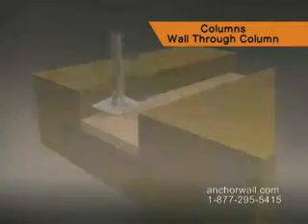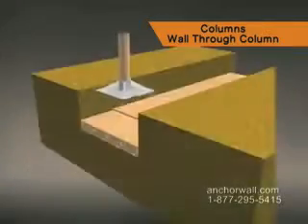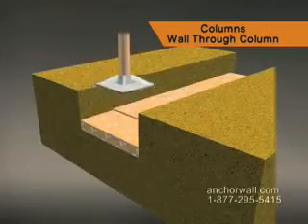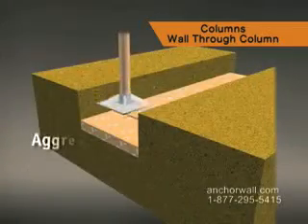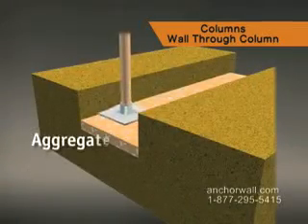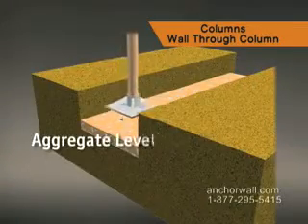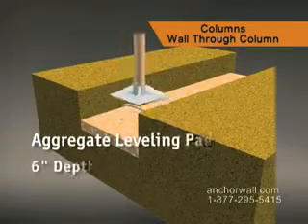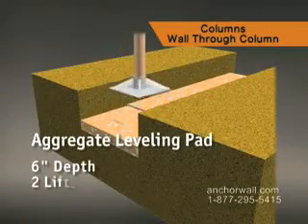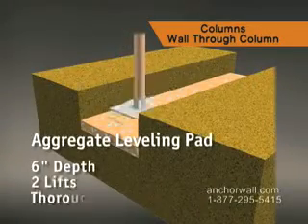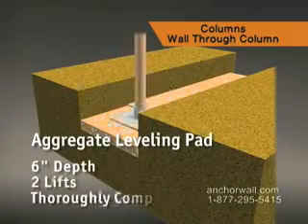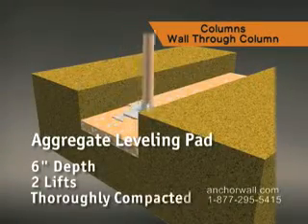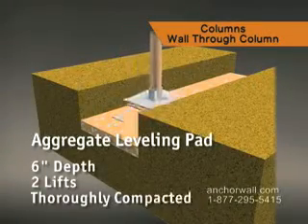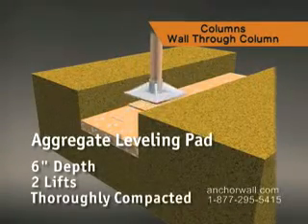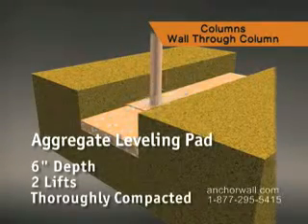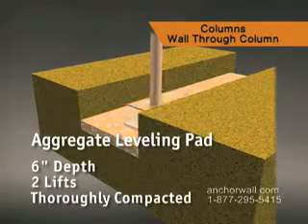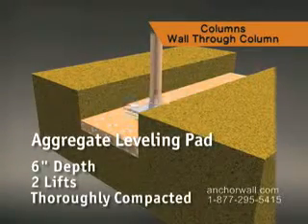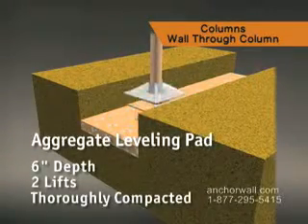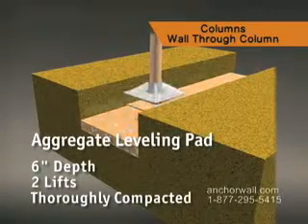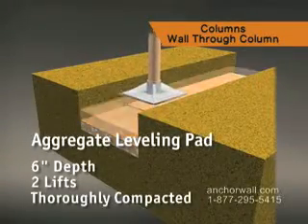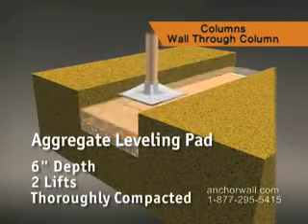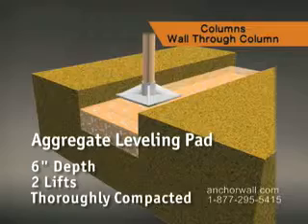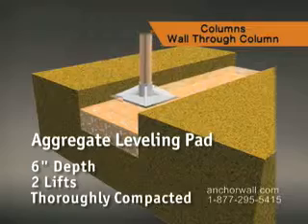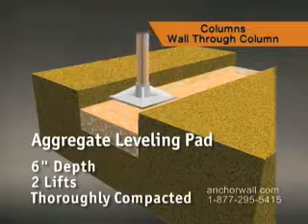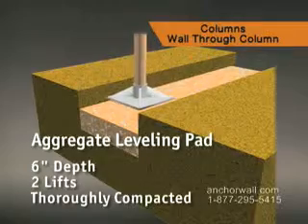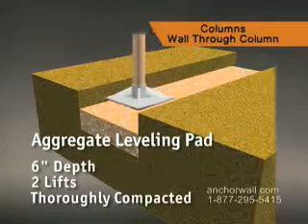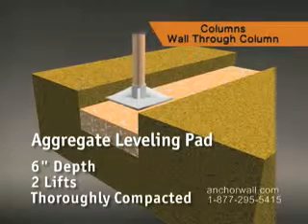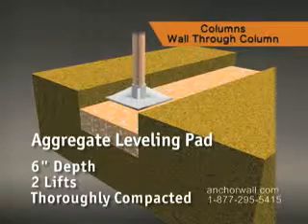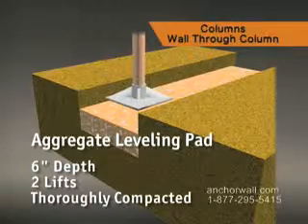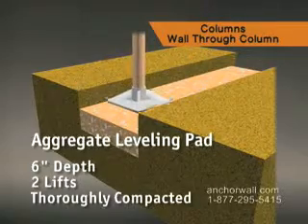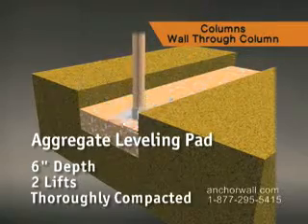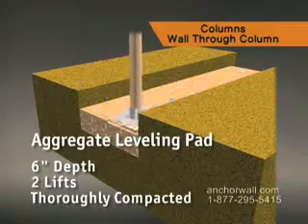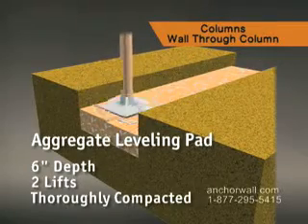The leveling pad itself is 6 inches deep, built in two lifts, and thoroughly compacted after each lift.